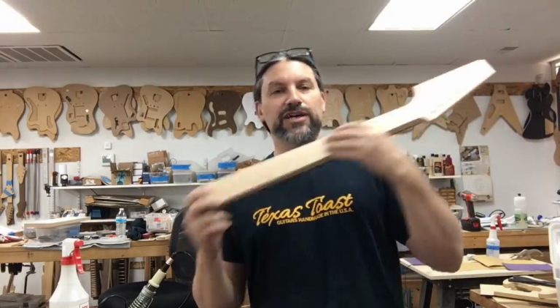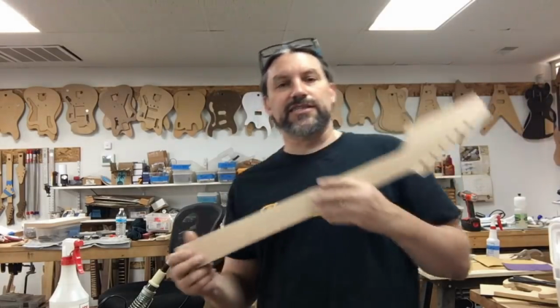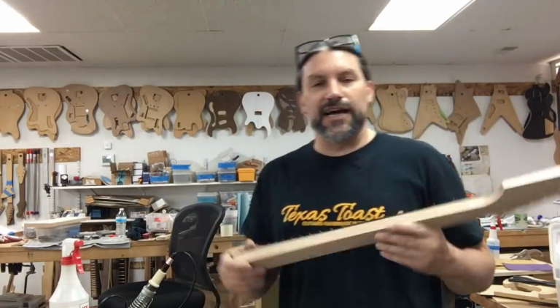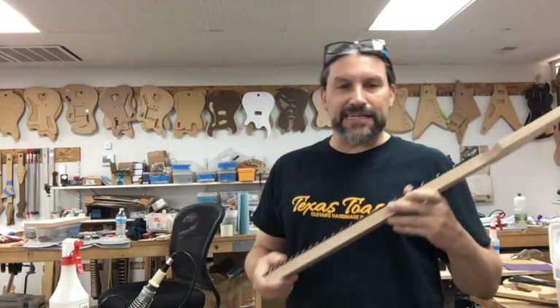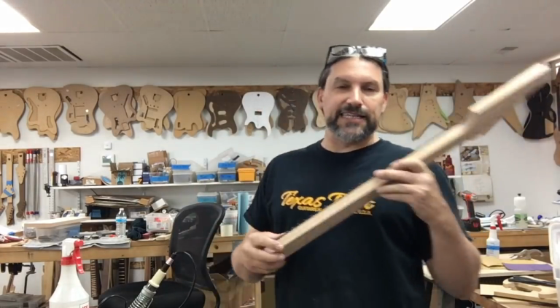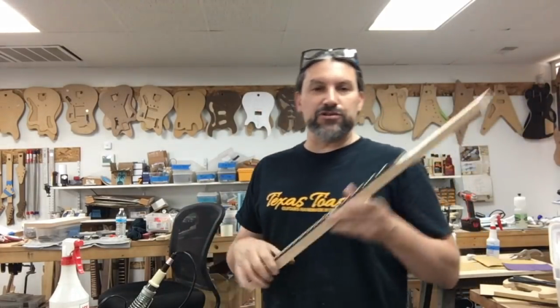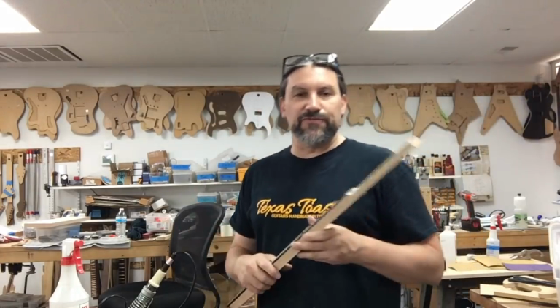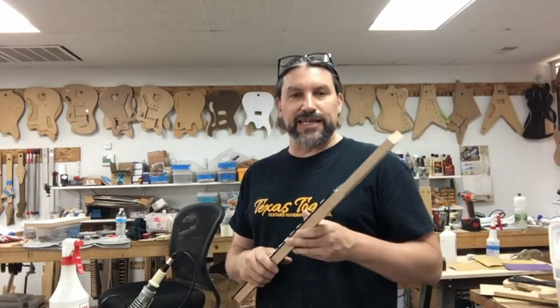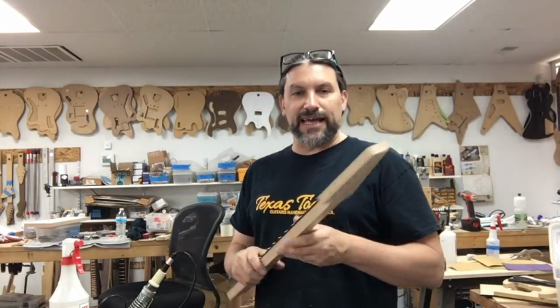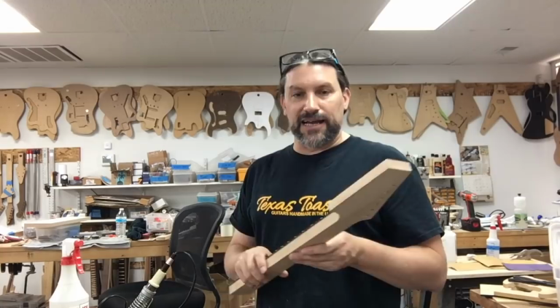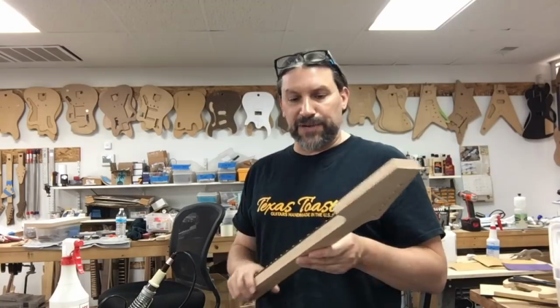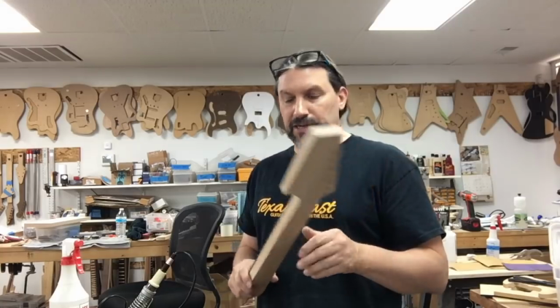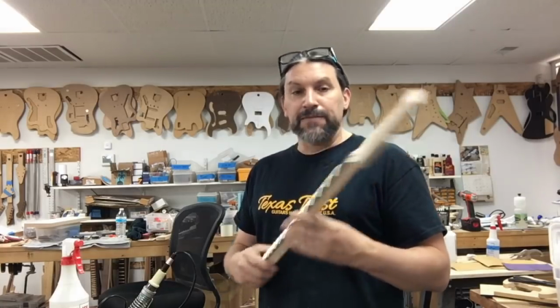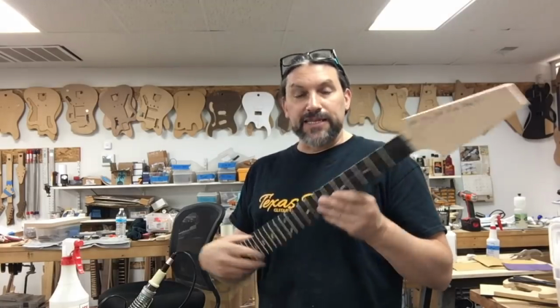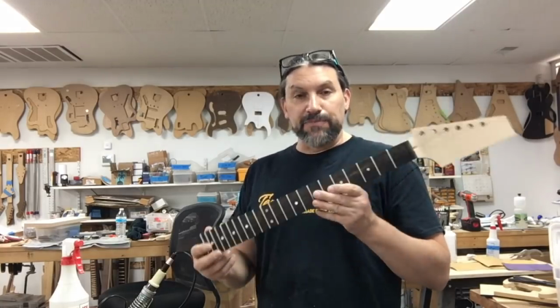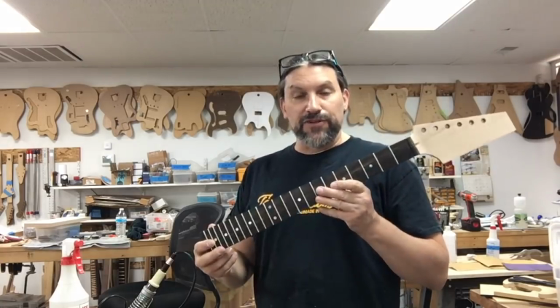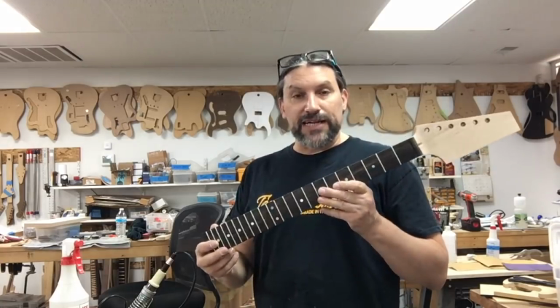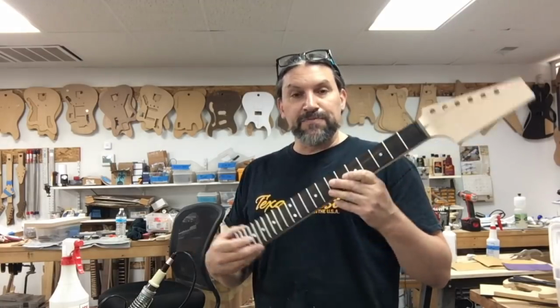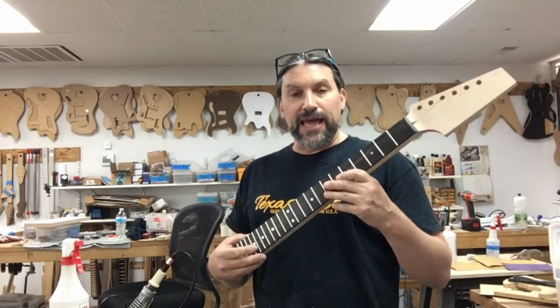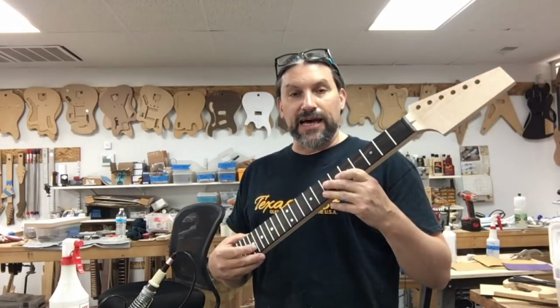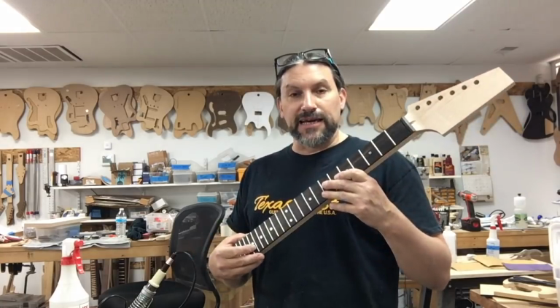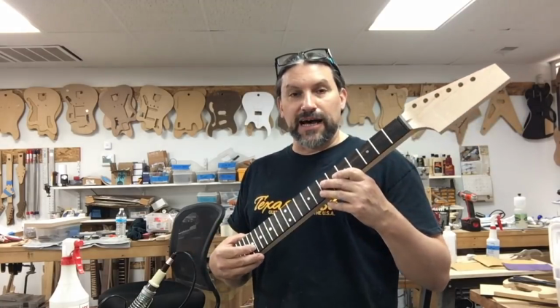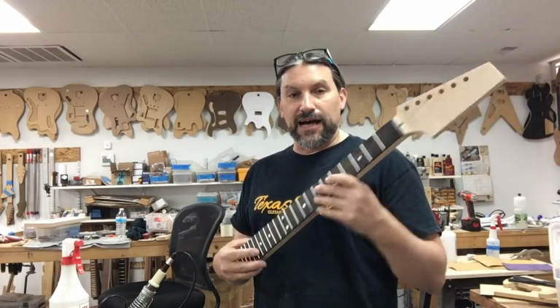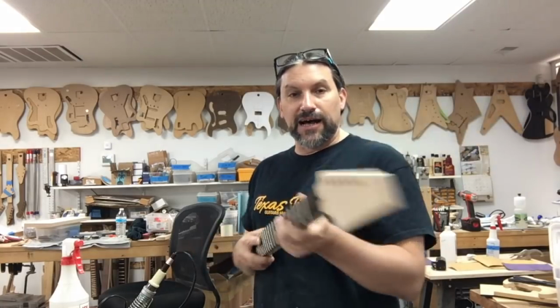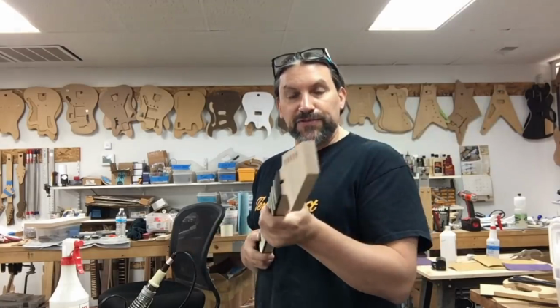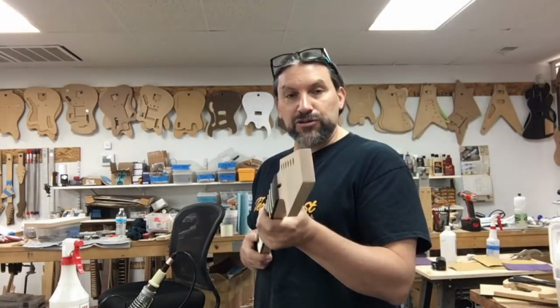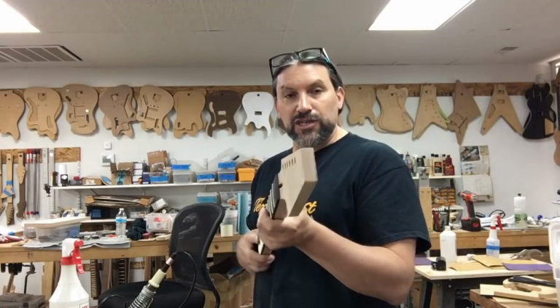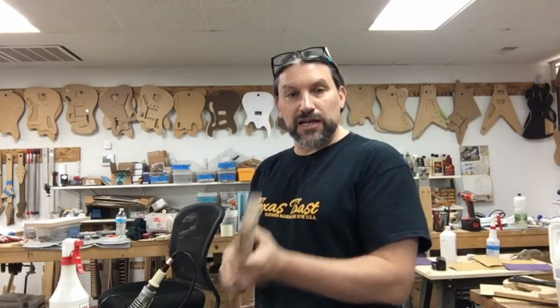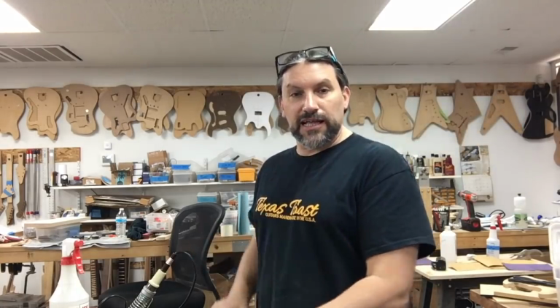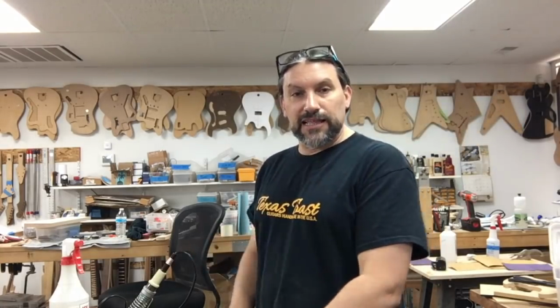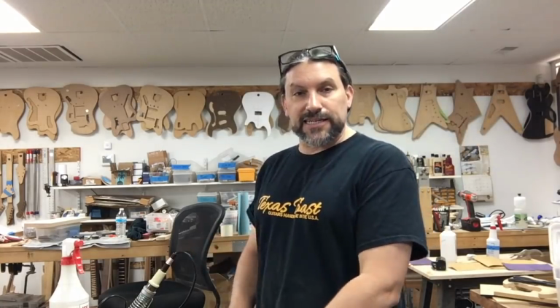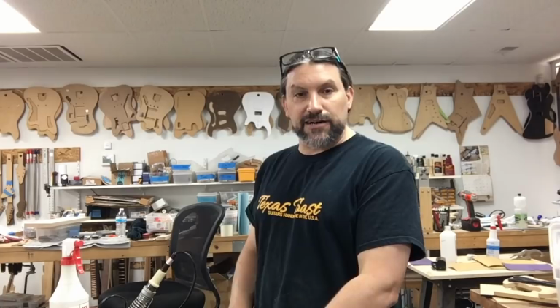Chris is motioning for me to get out of the picture. He's going to pull the frets — enough with the bullshit talk. Let's get started.